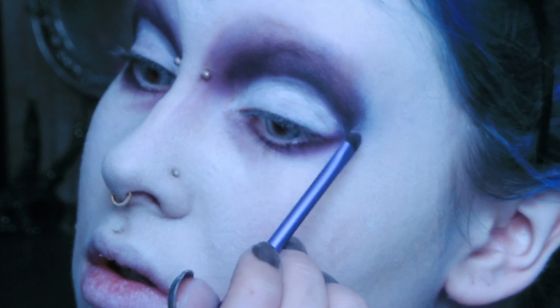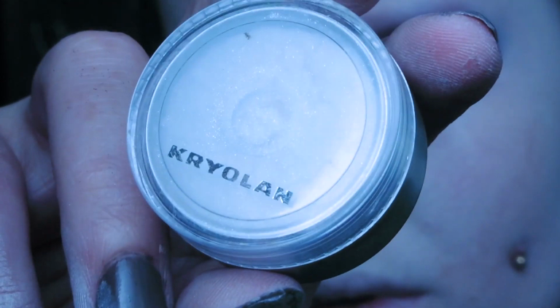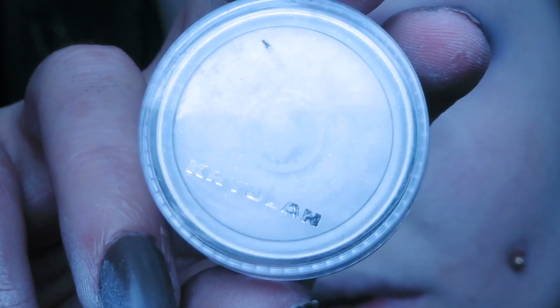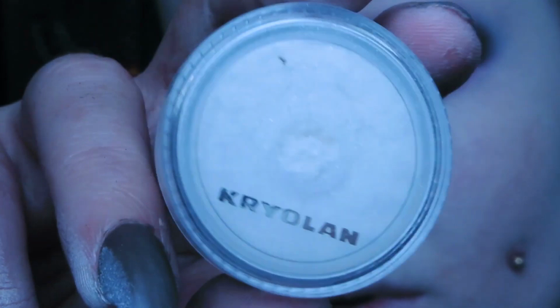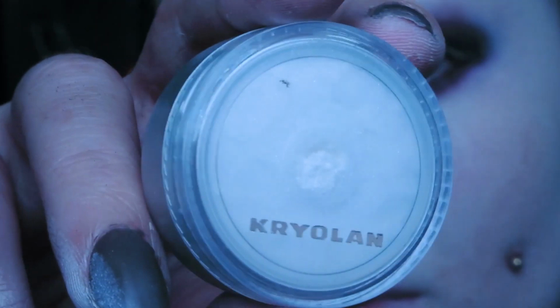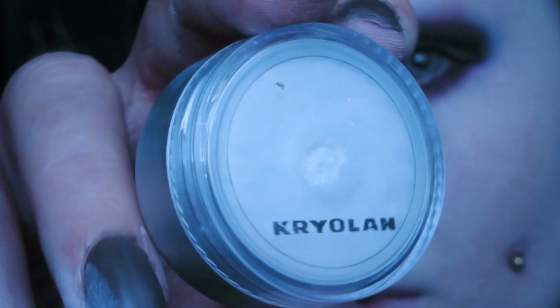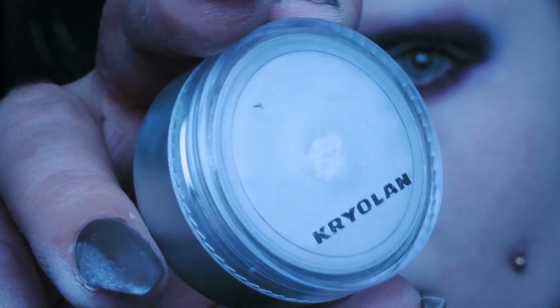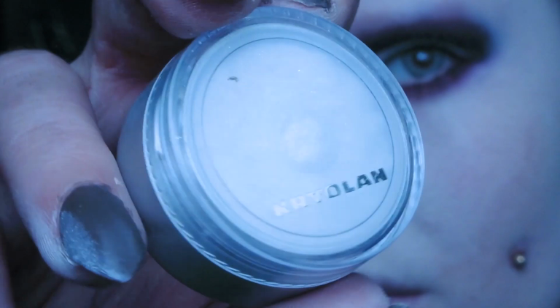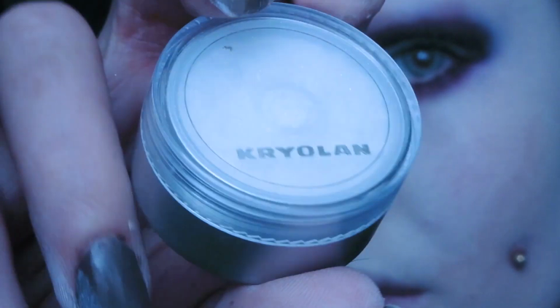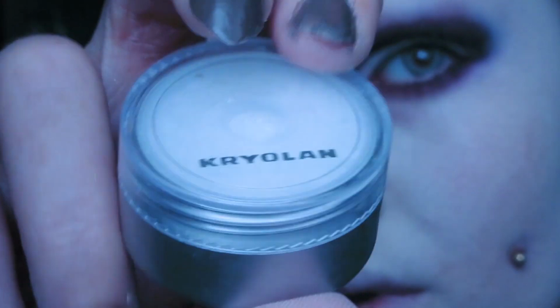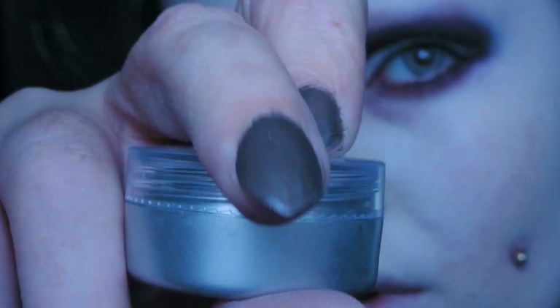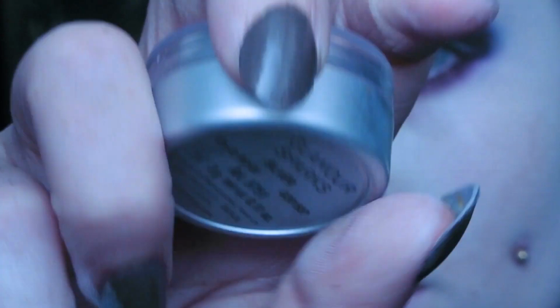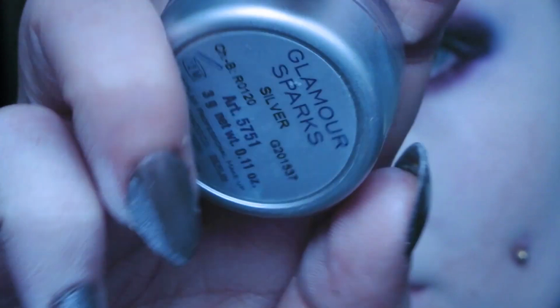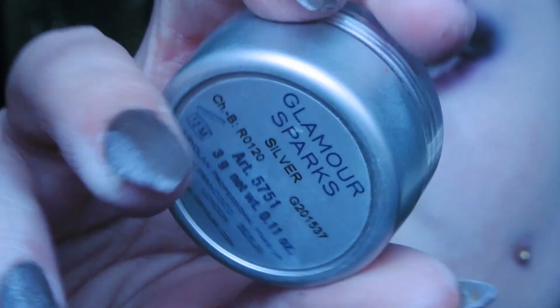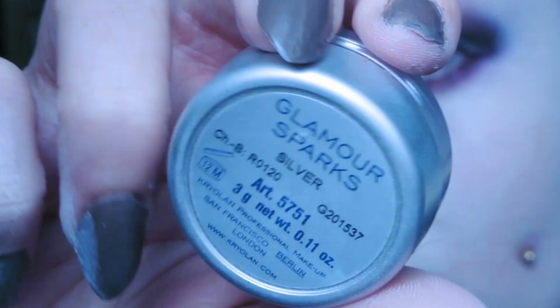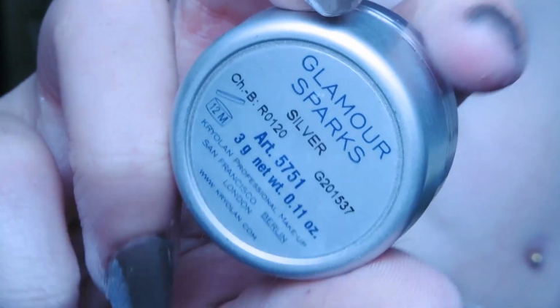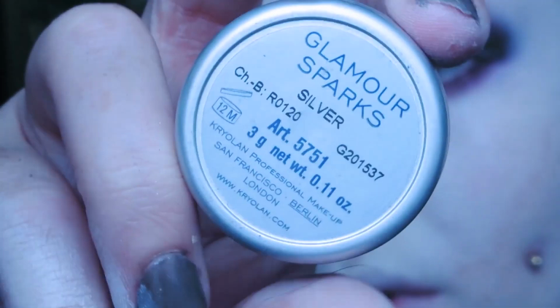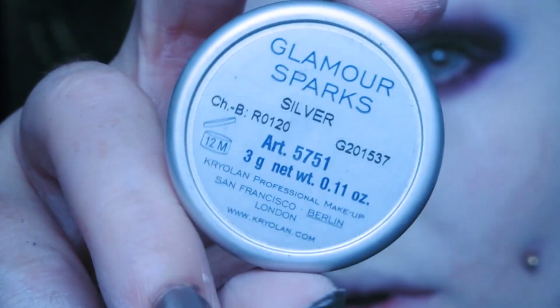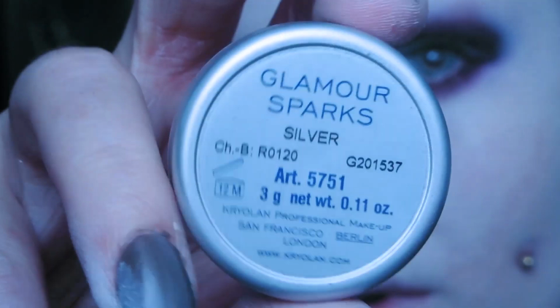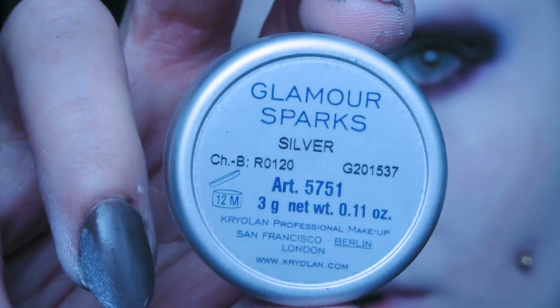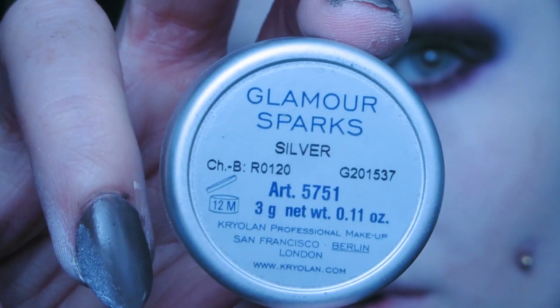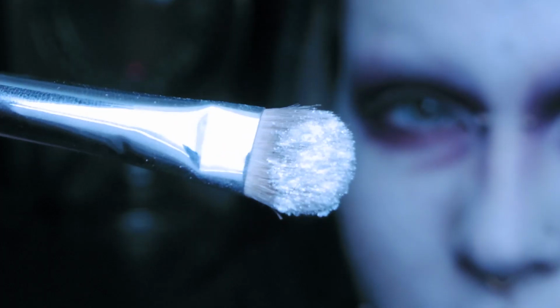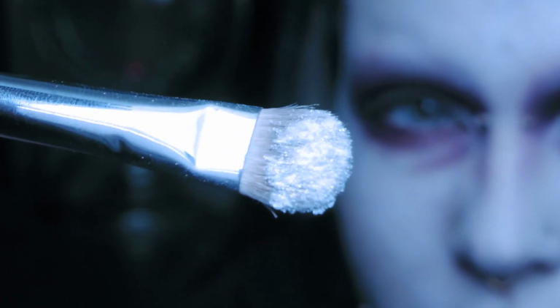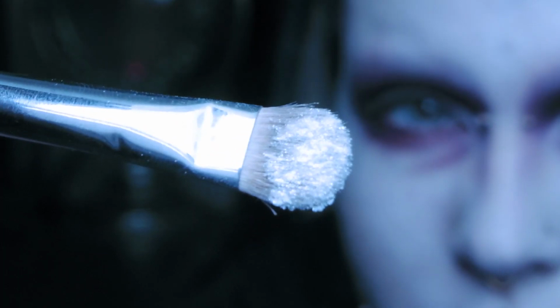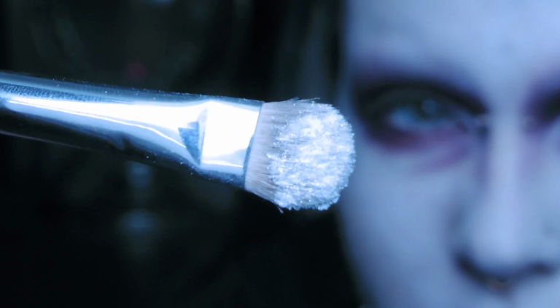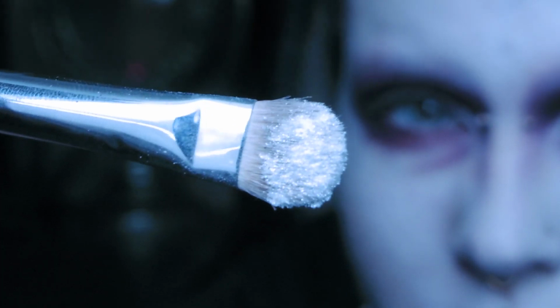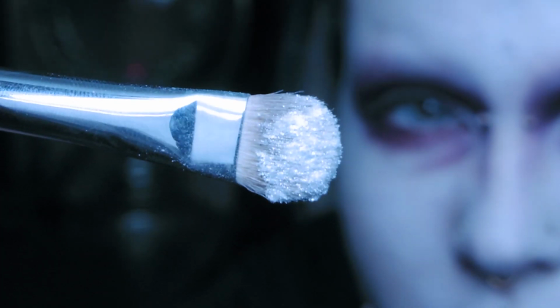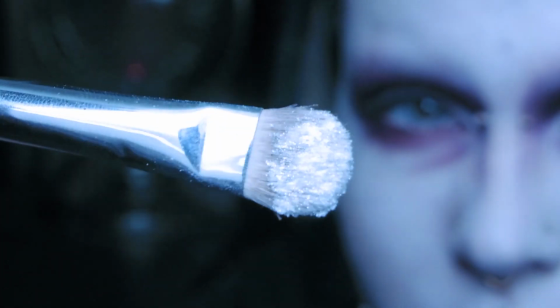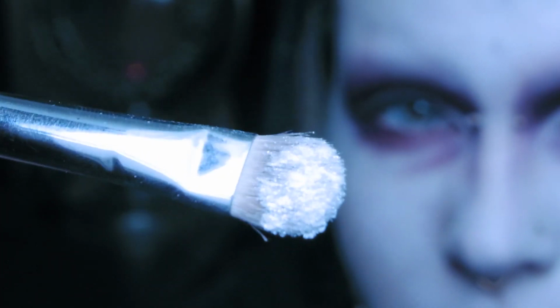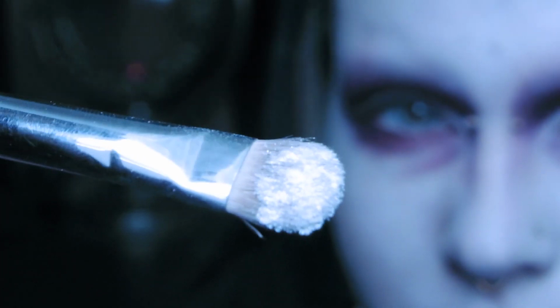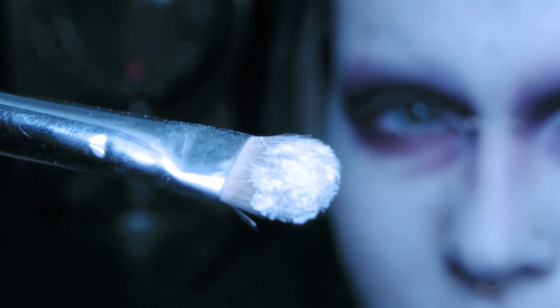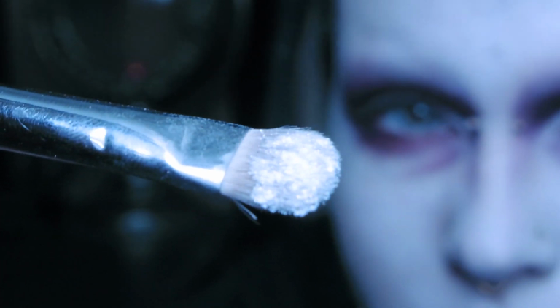Time to add some sparkles! I use the Kryolan Glamour Sparks in silver all over the white on my lids.